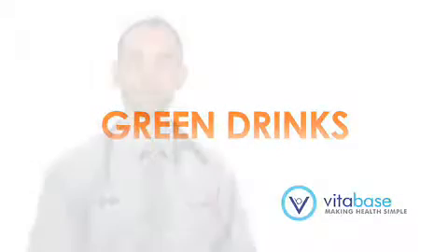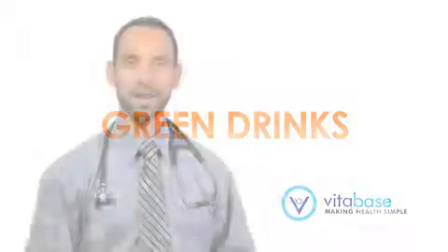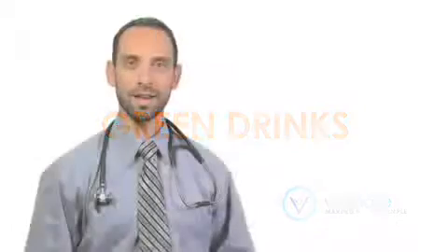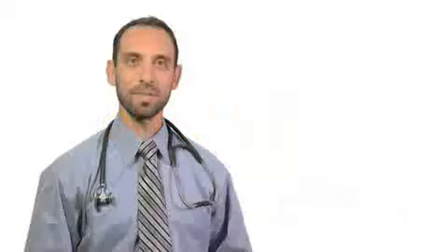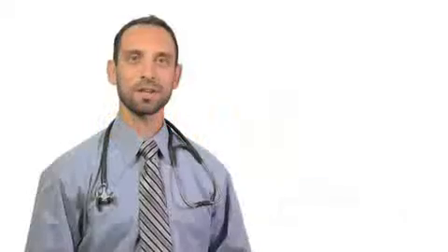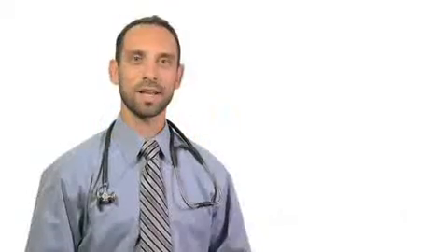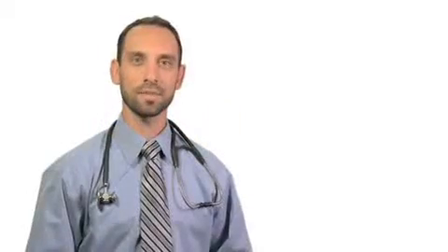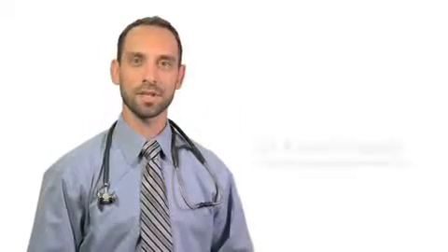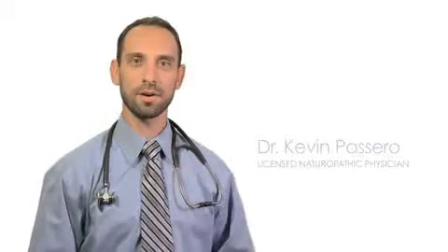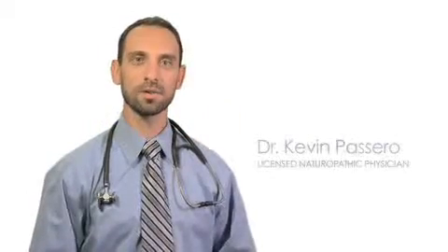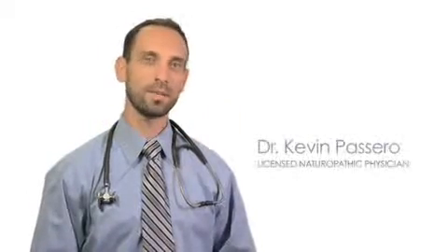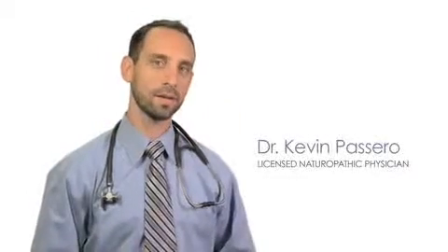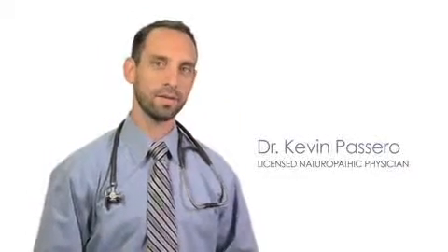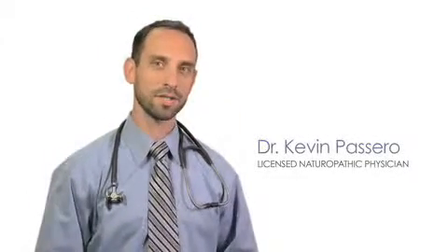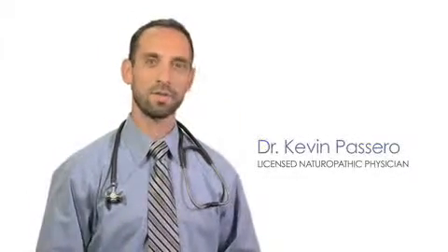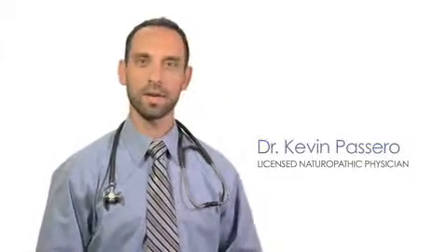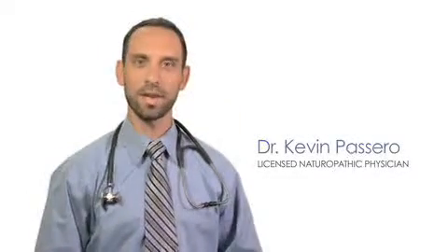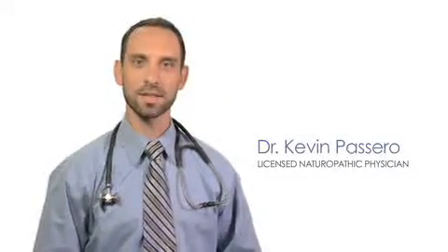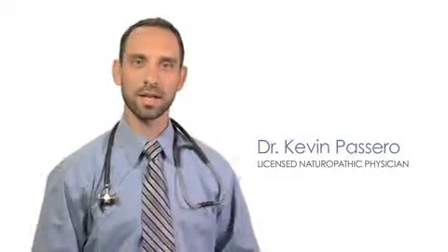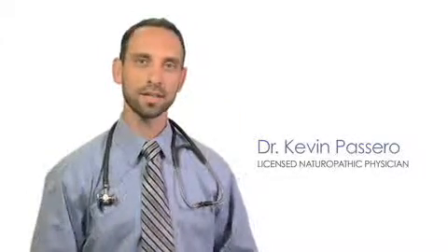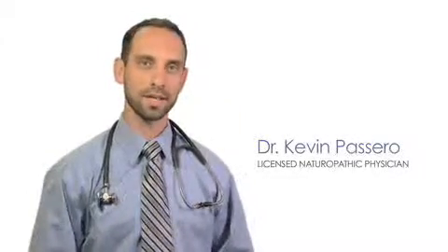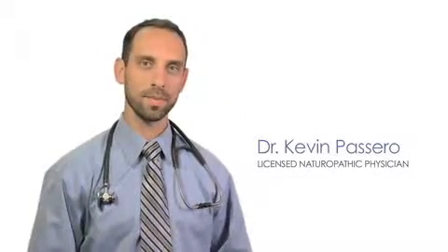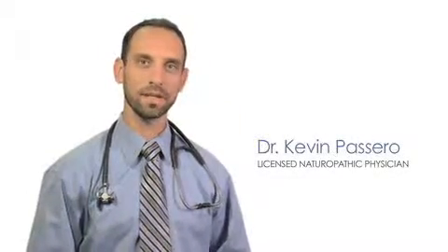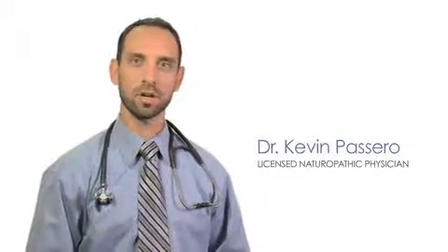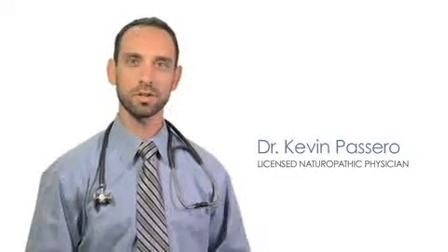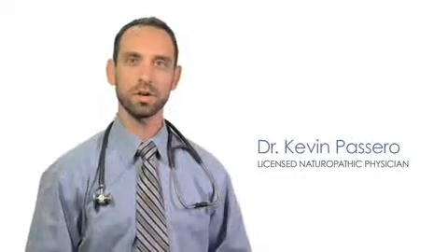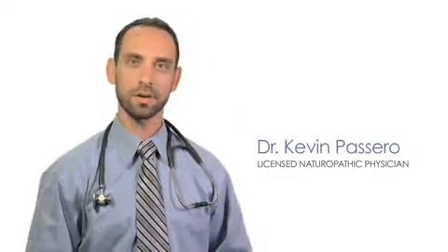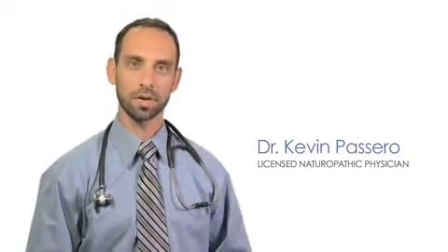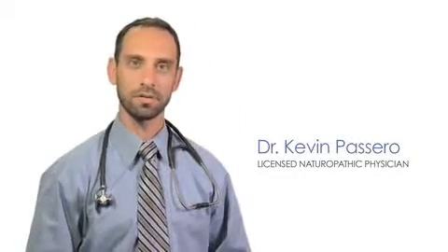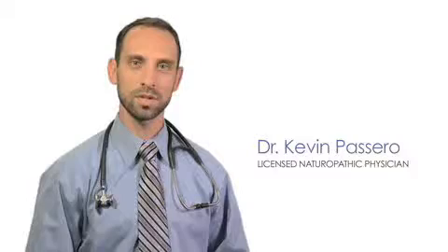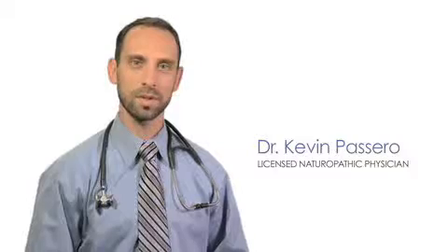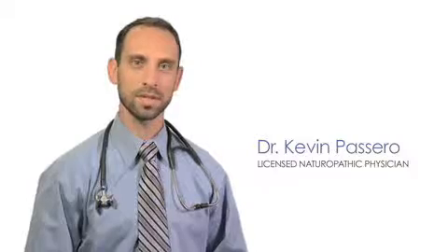Hi, I'm Dr. Kevin Passero, Lead Medical Advisor for Vitabase. I'd like to take a minute to talk to you about green food supplements.